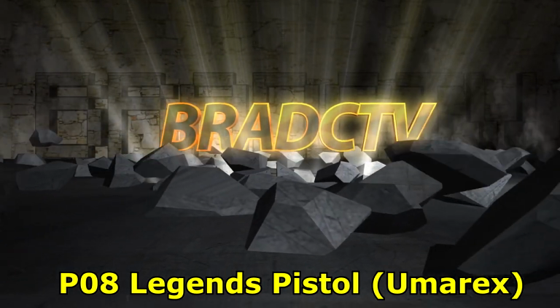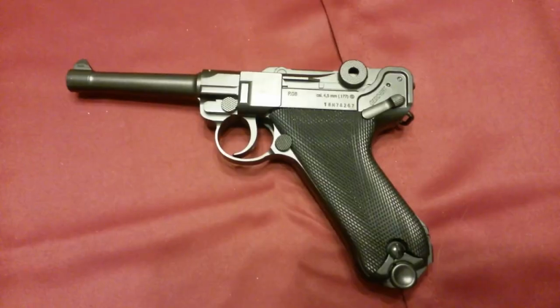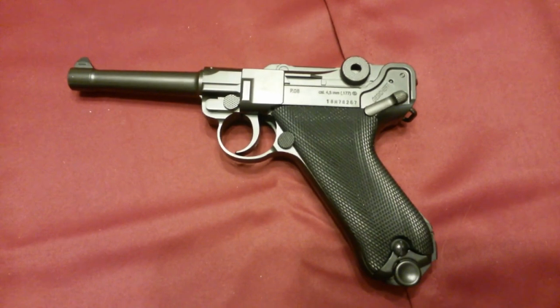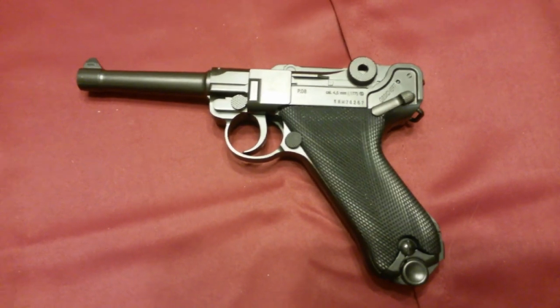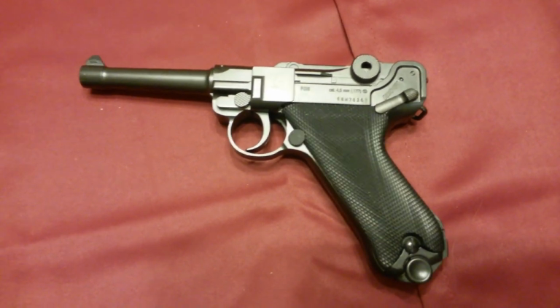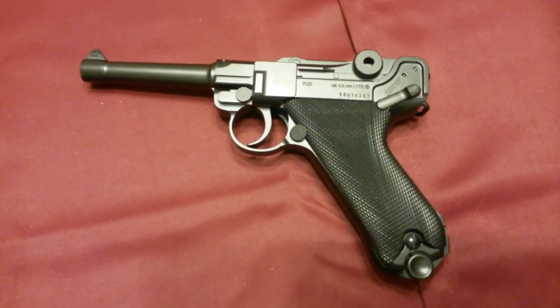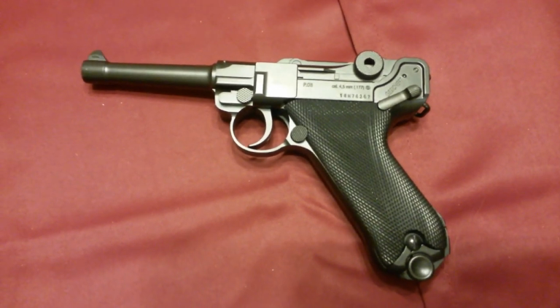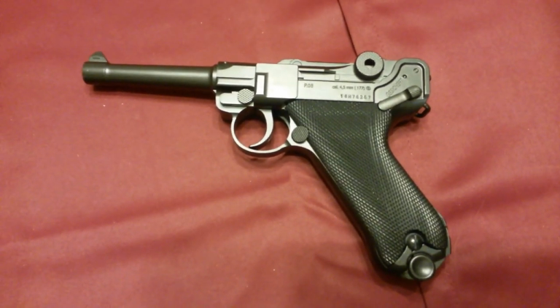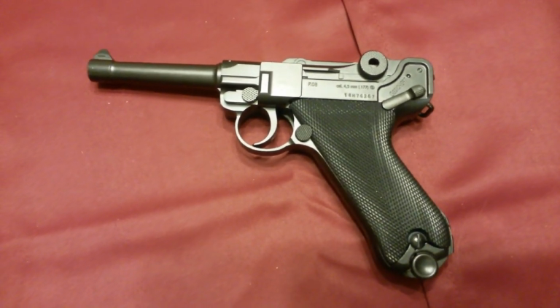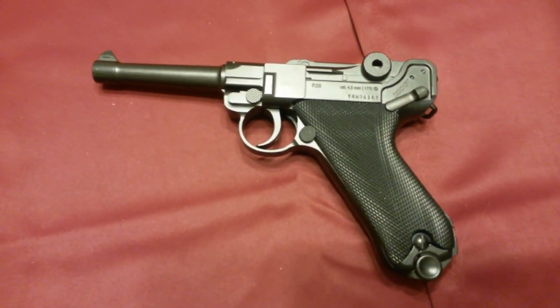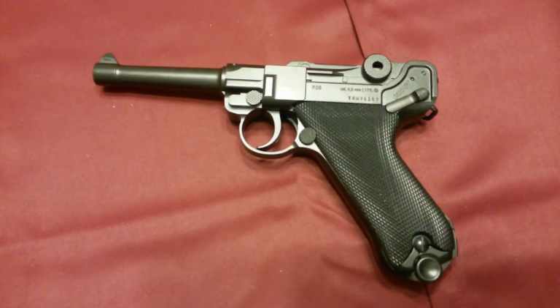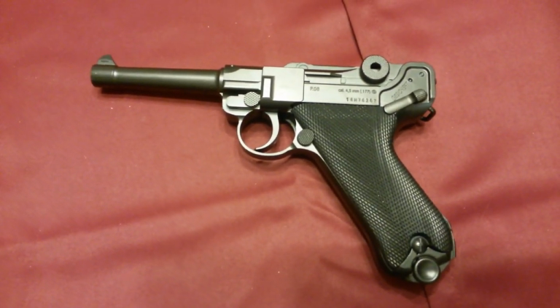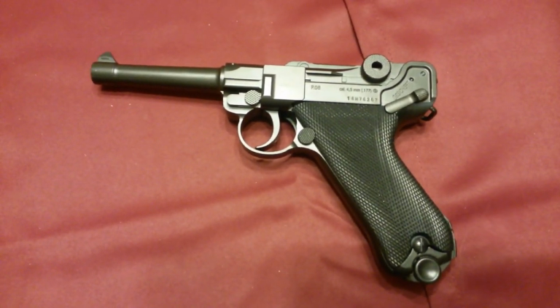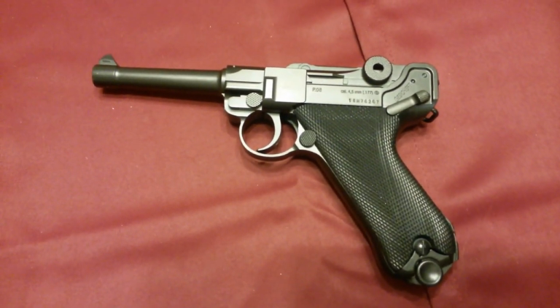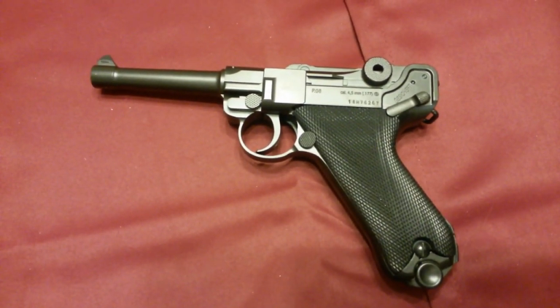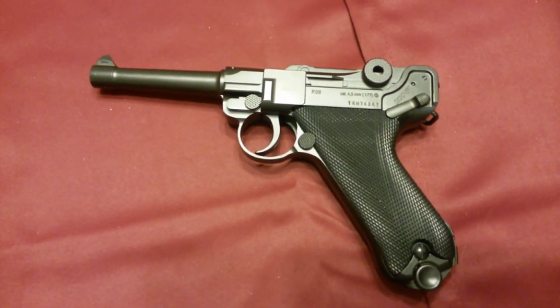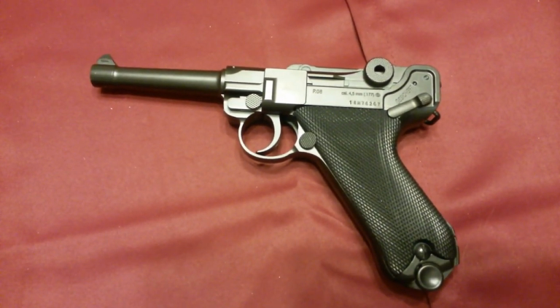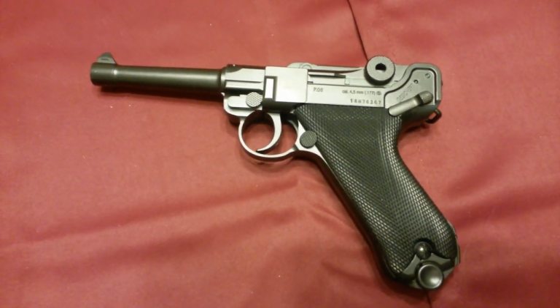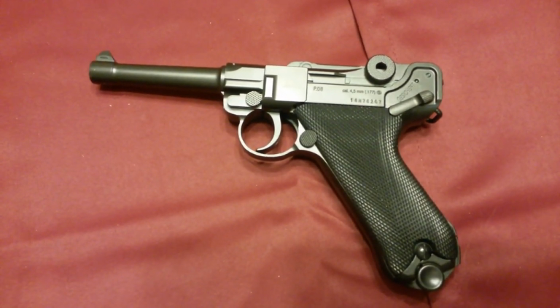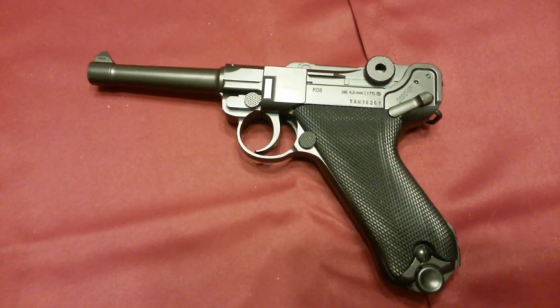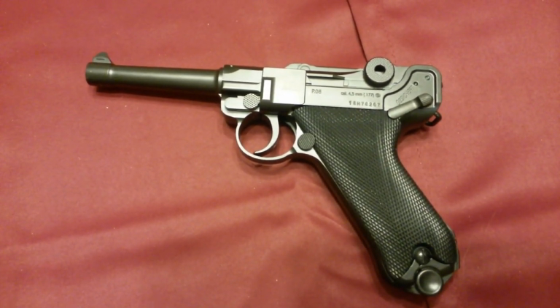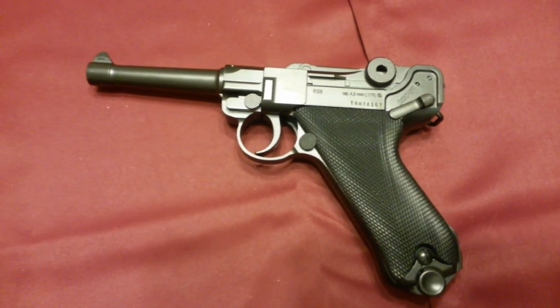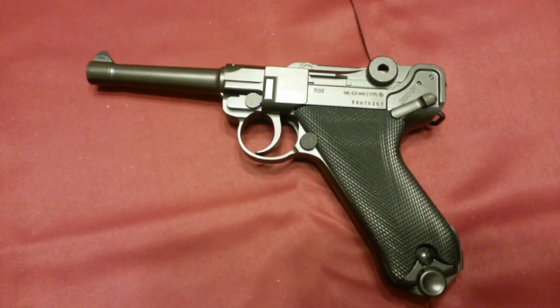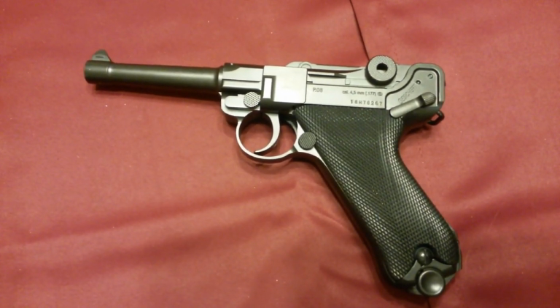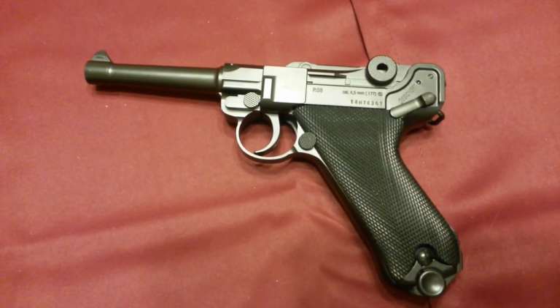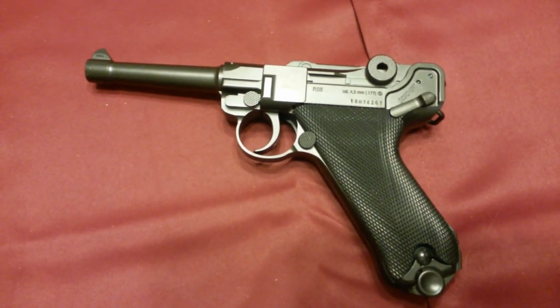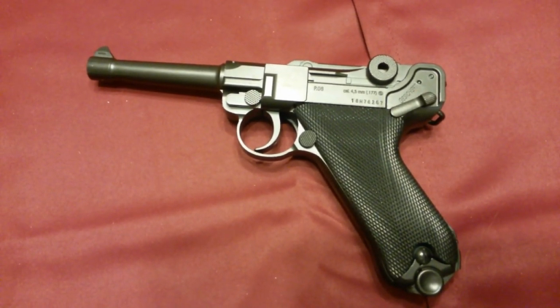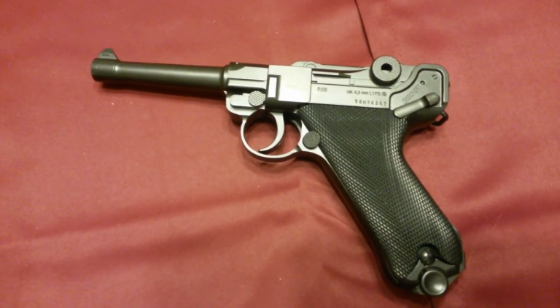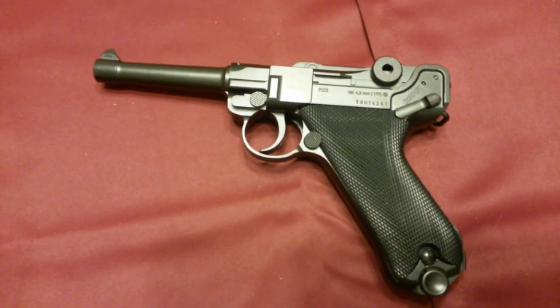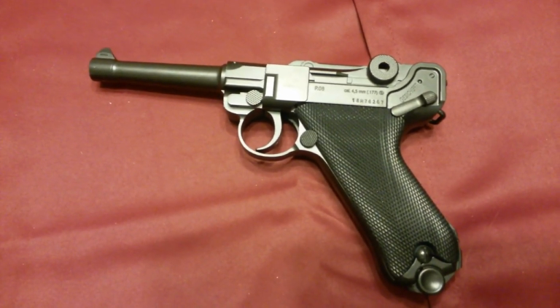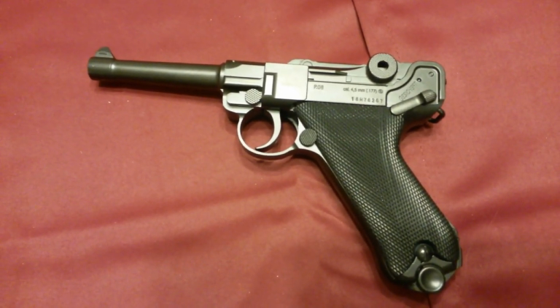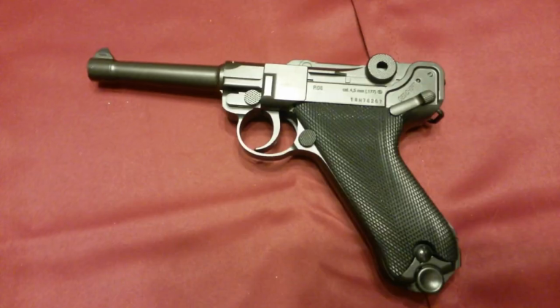Hey everybody, Brad C here. Today we're reviewing the Legends P08, made by Umarex.